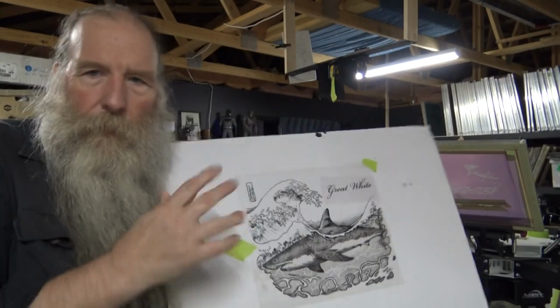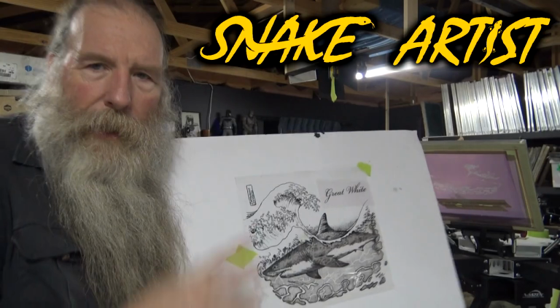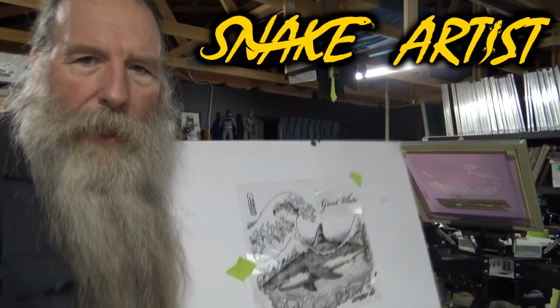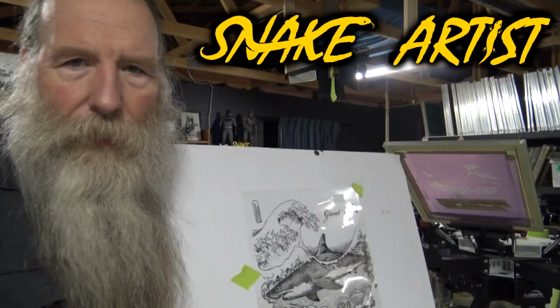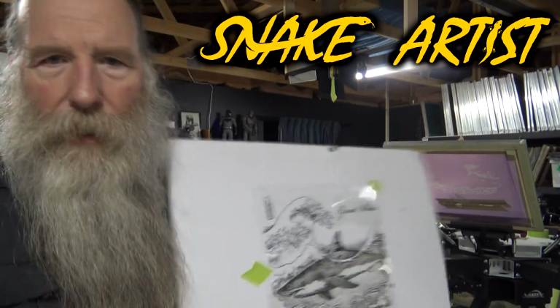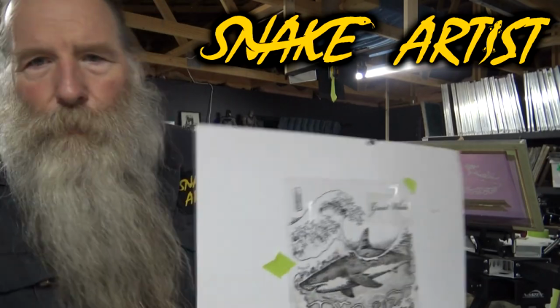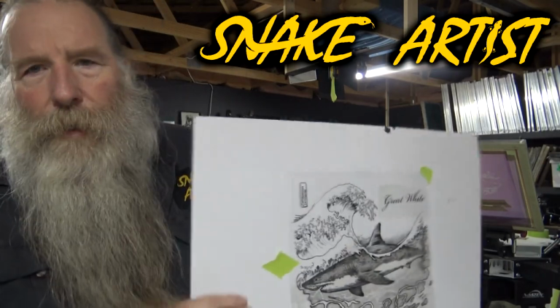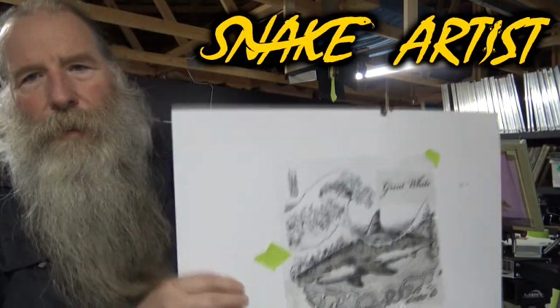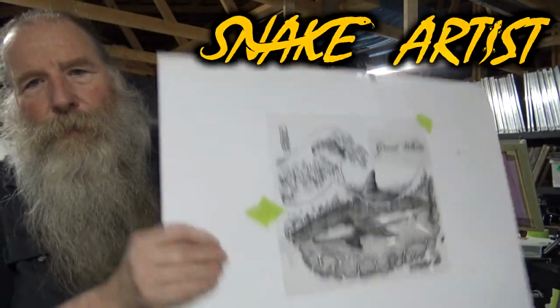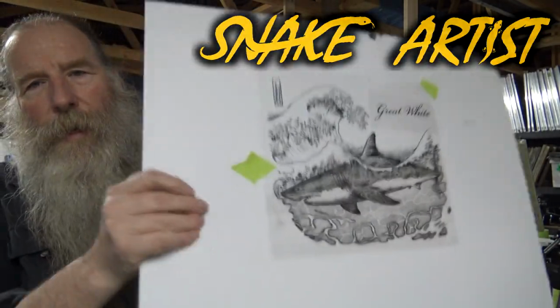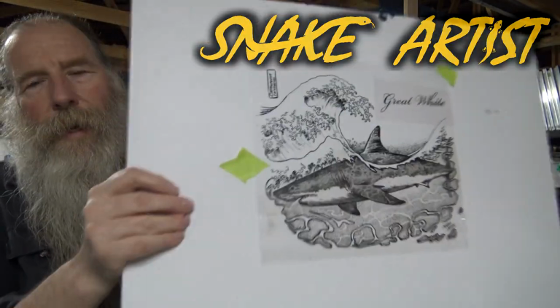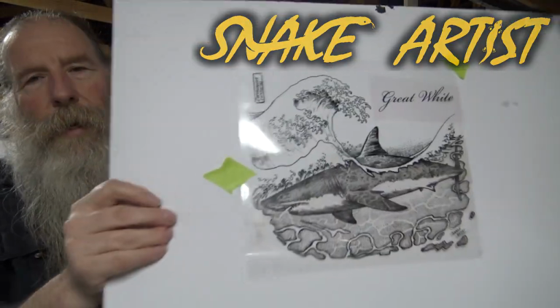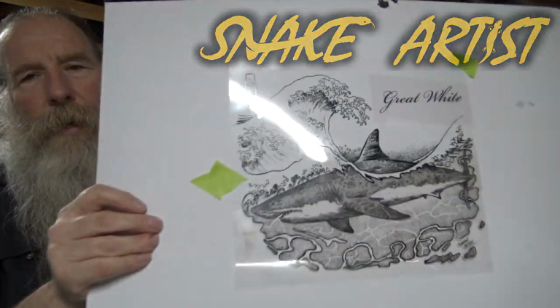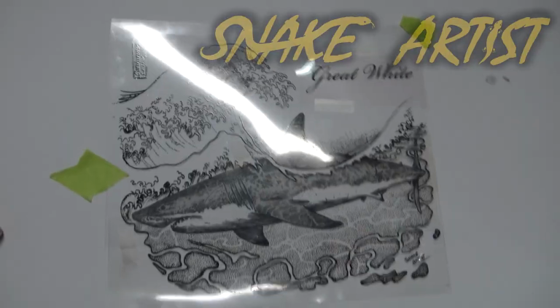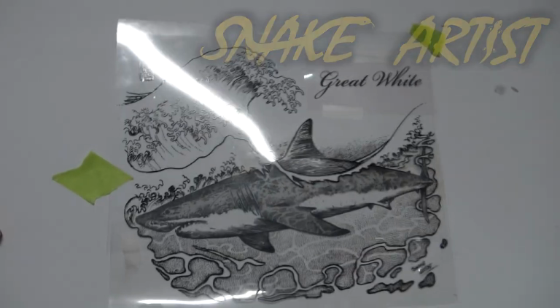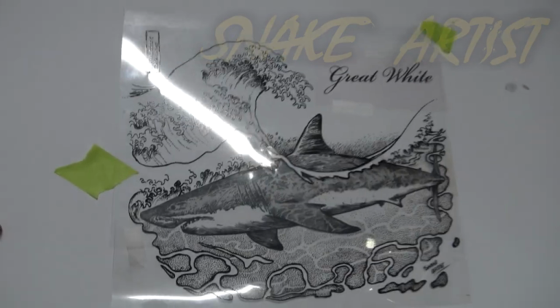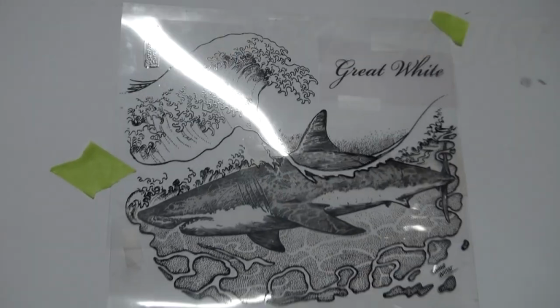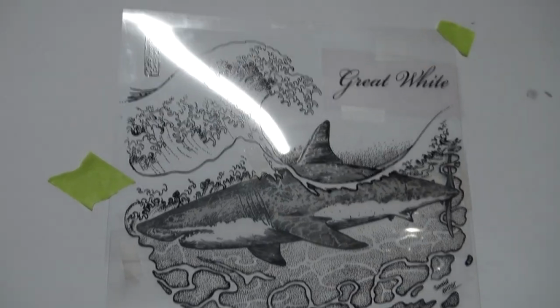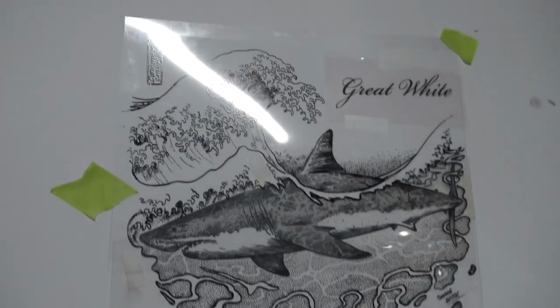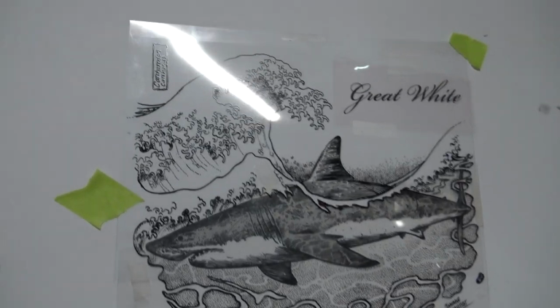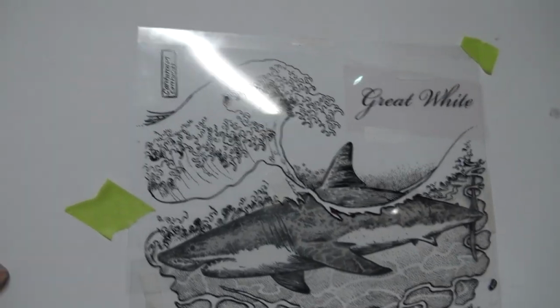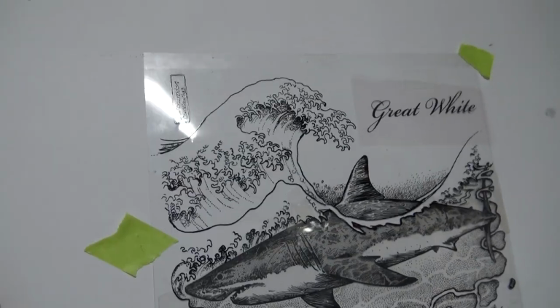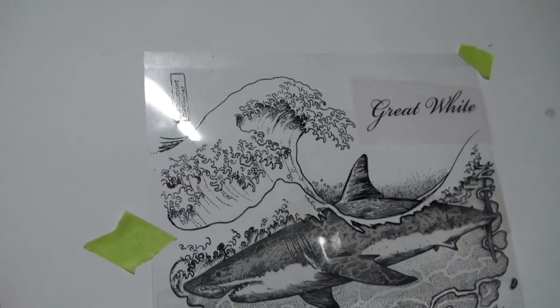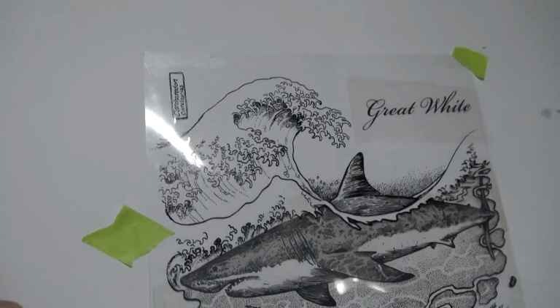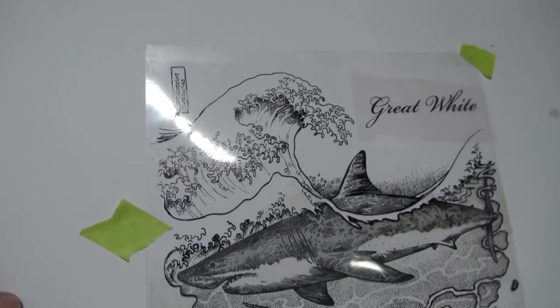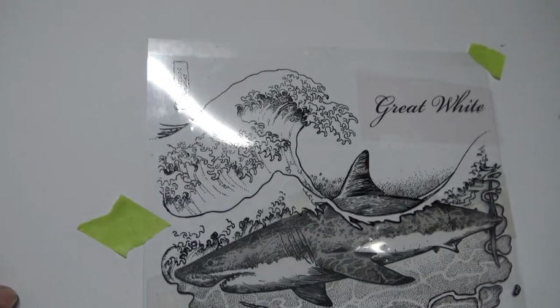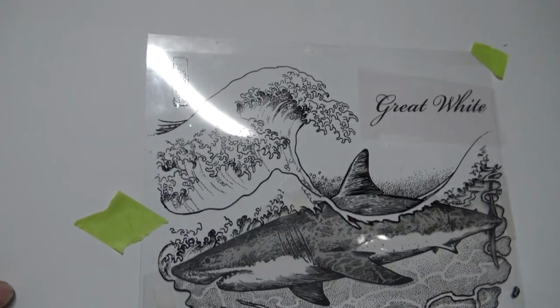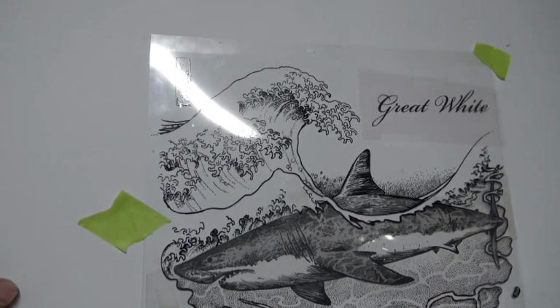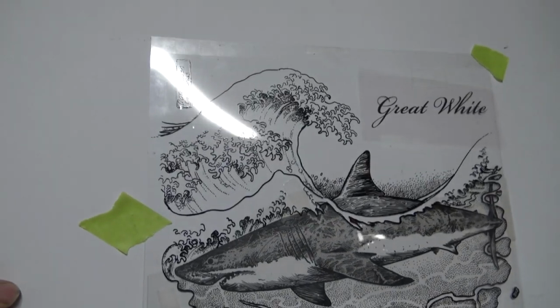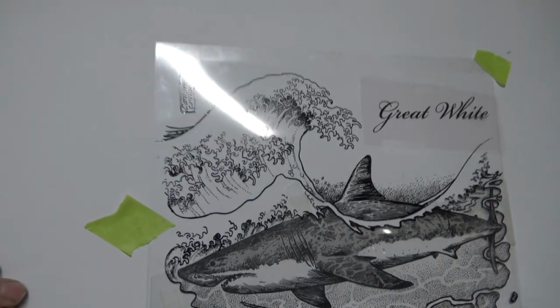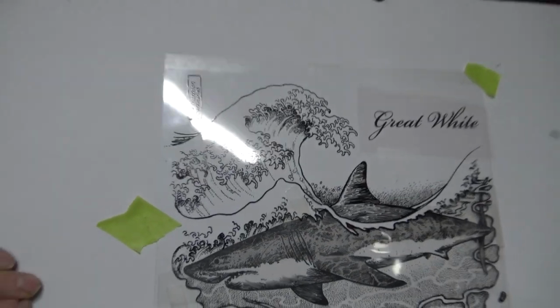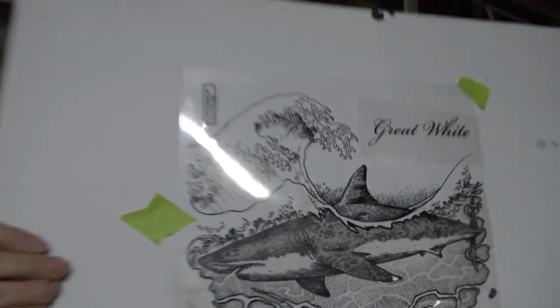I'm about to have a go at printing this one here. It's a great white shark with Hokusai's wave in there.